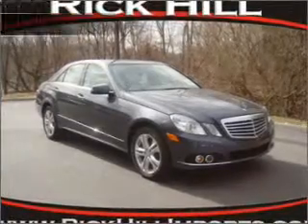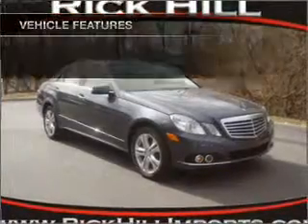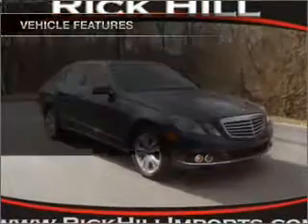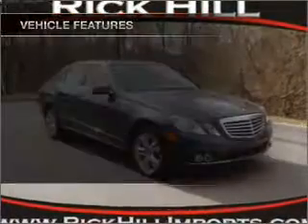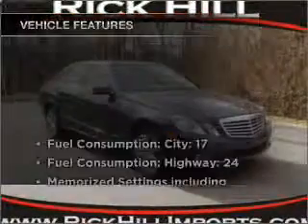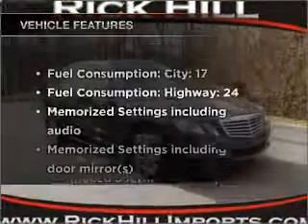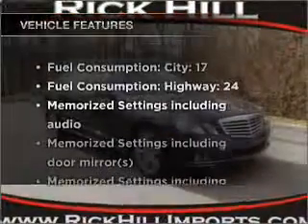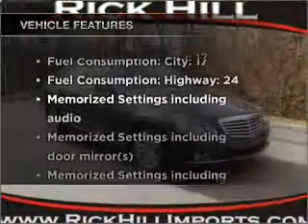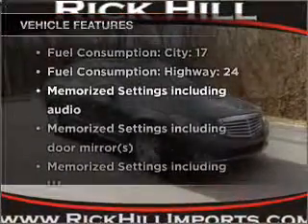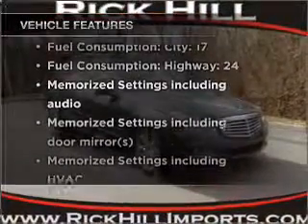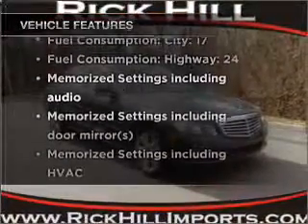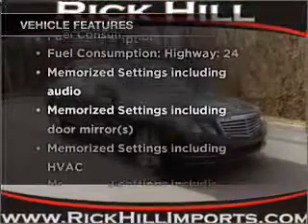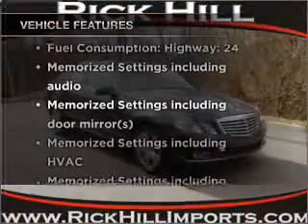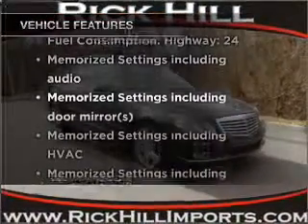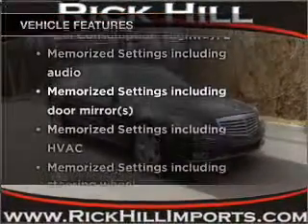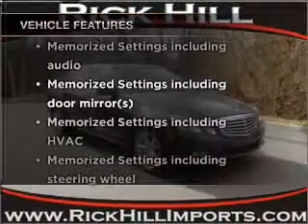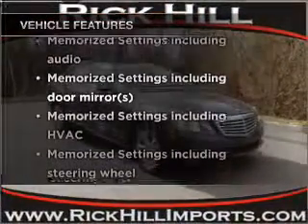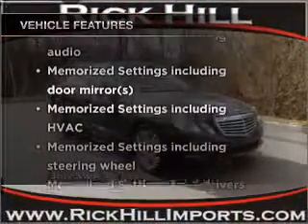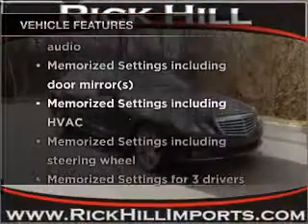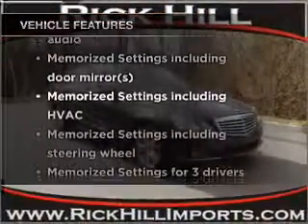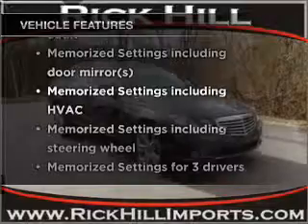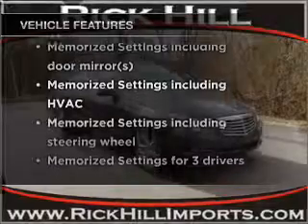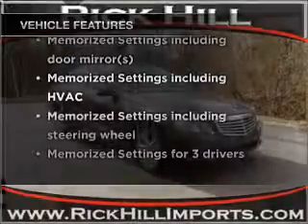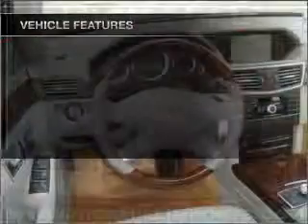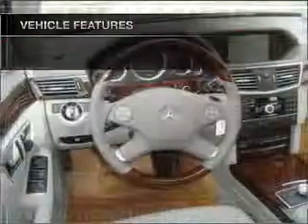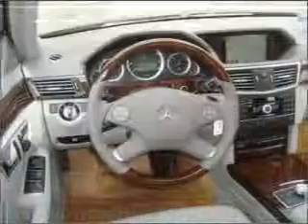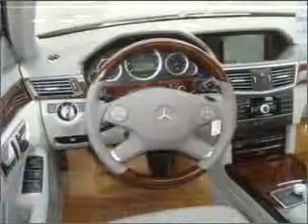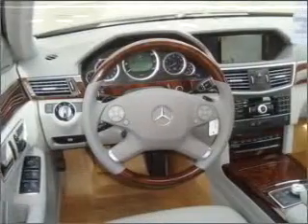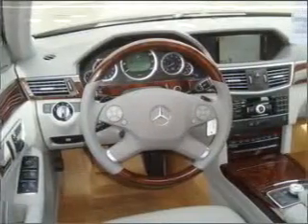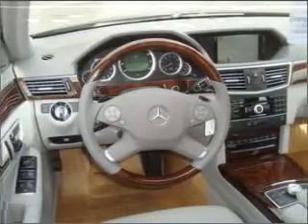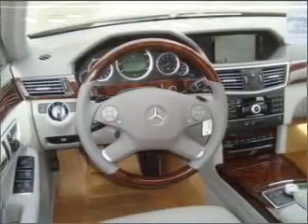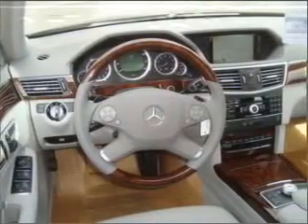Plus, enjoy these notable features that are included in this vehicle: power door locks, power windows, cruise control.